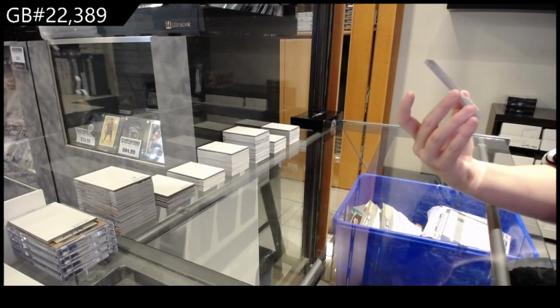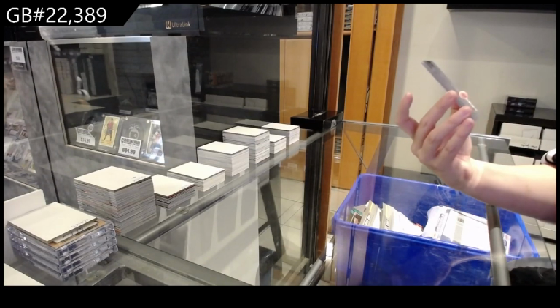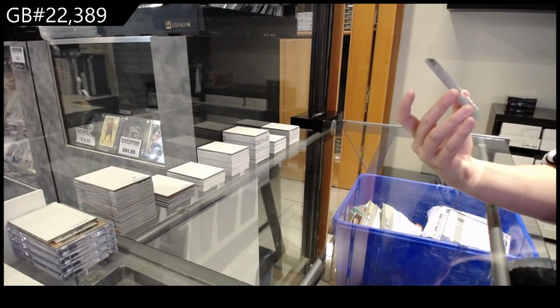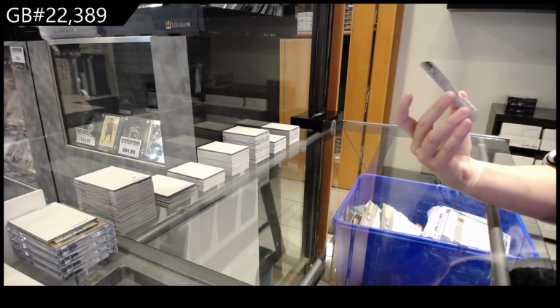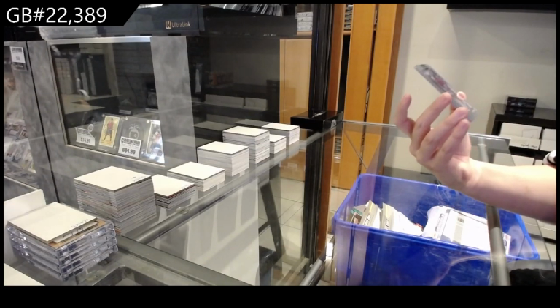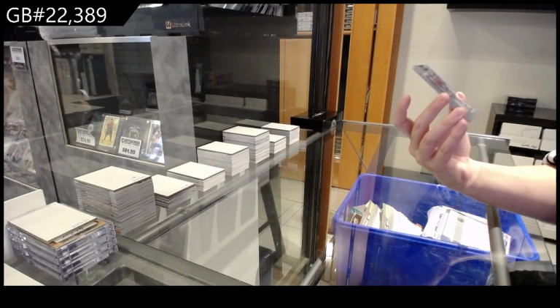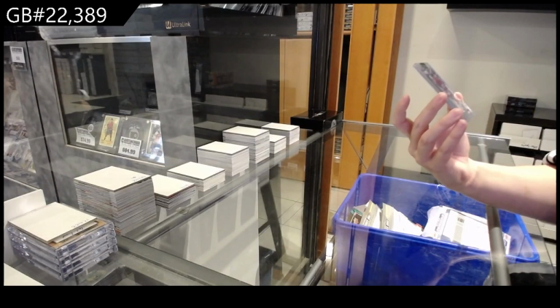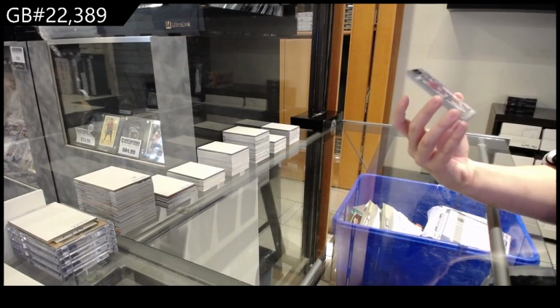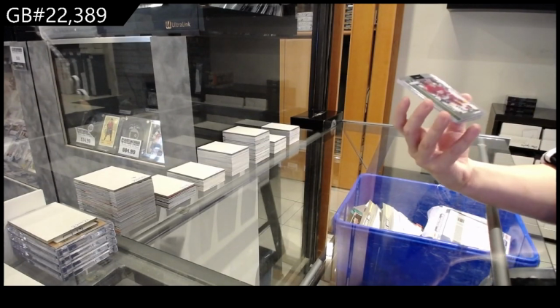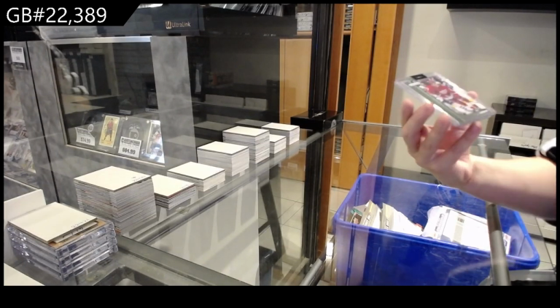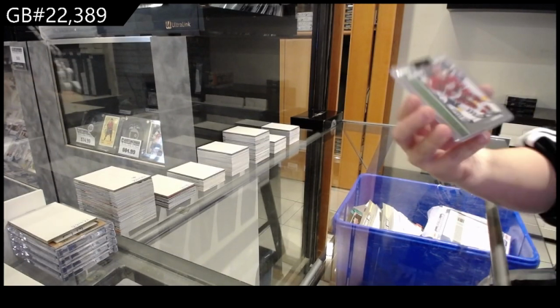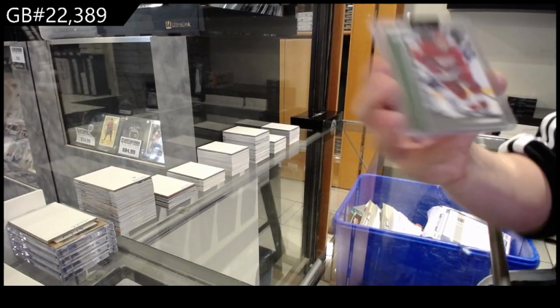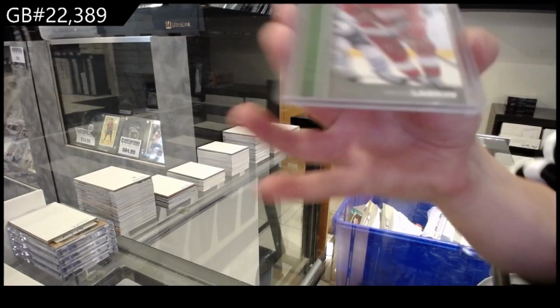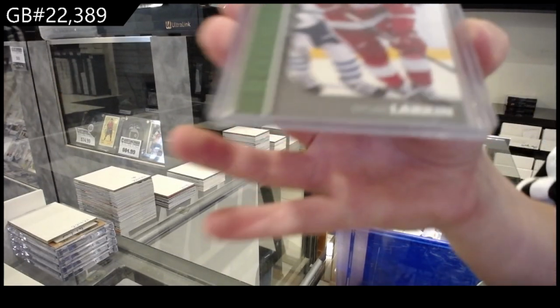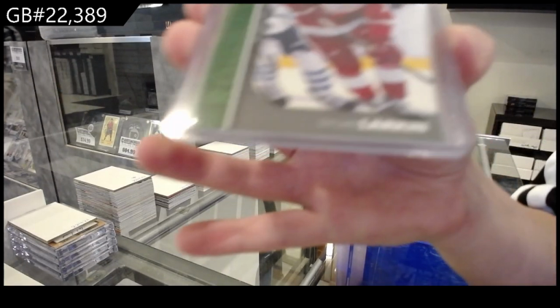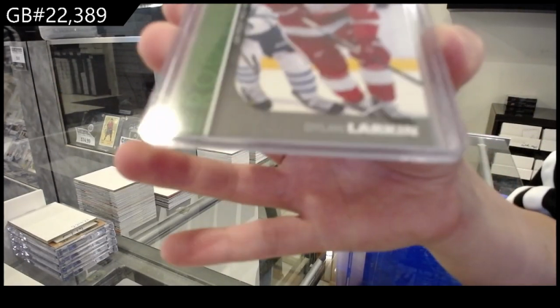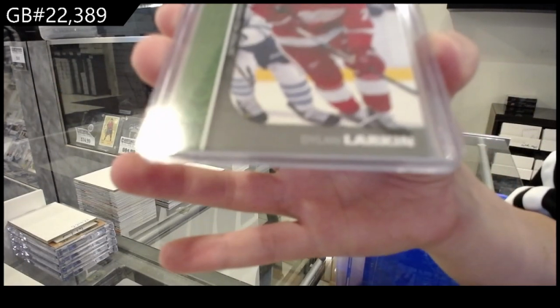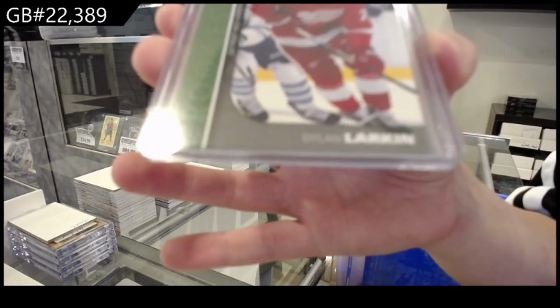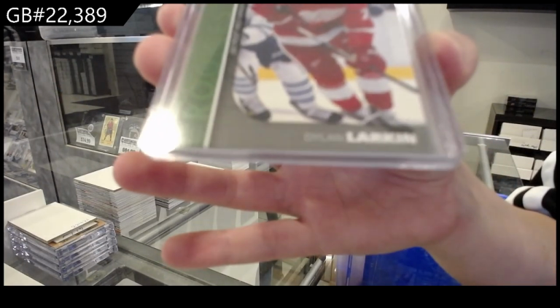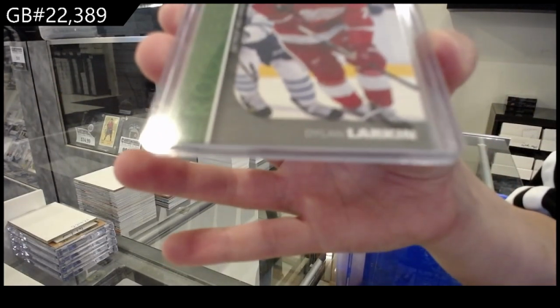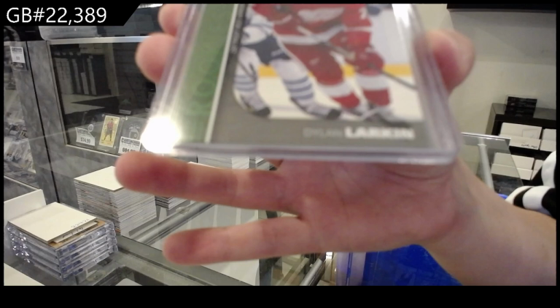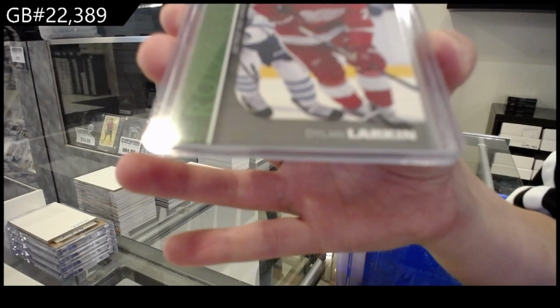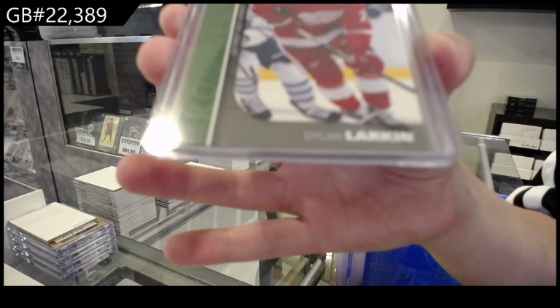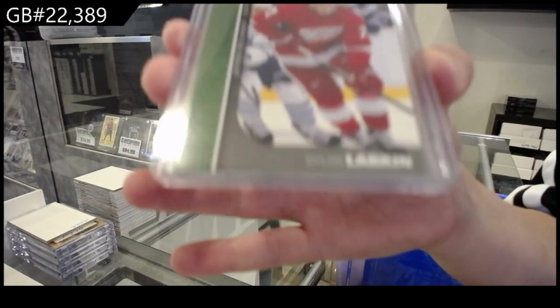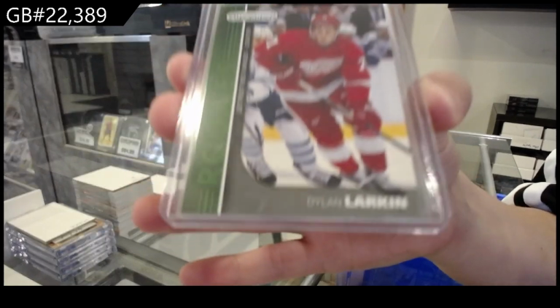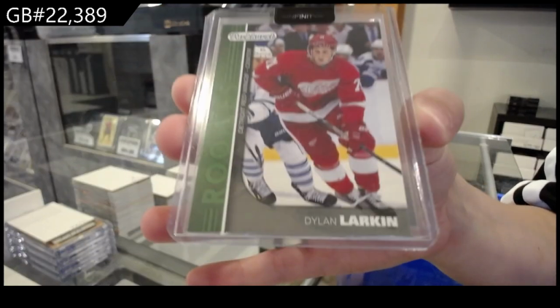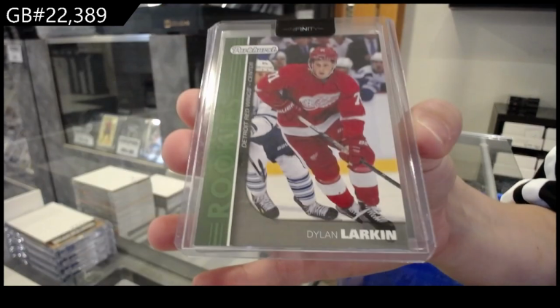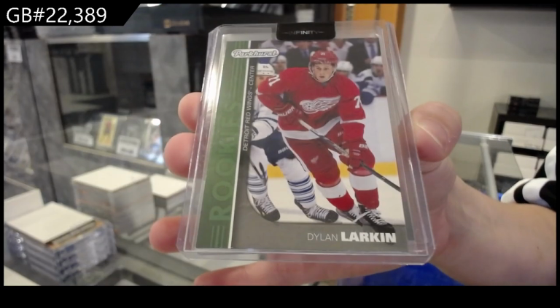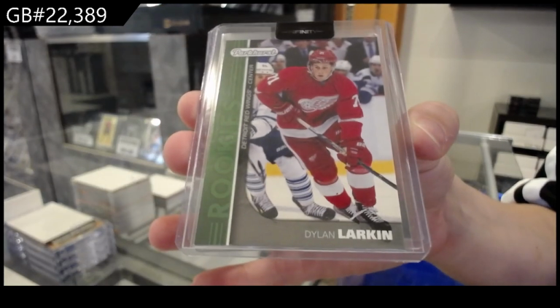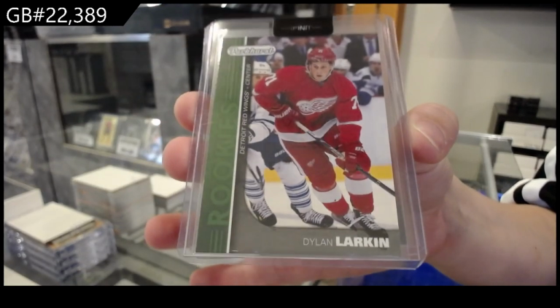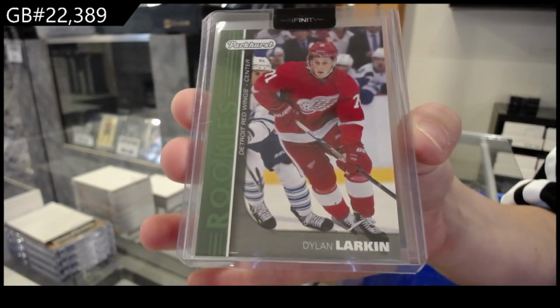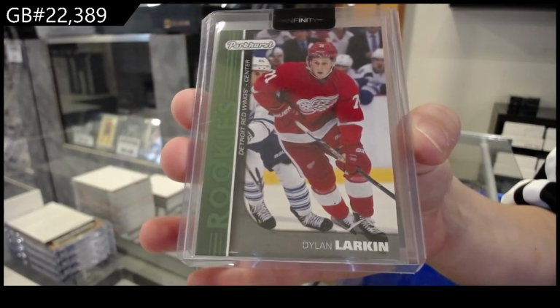Dylan Larkin — Parkhurst Green rookie for the Detroit Red Wings.